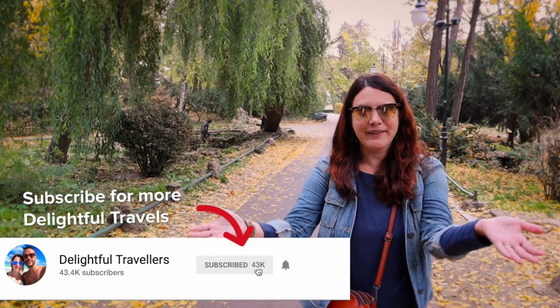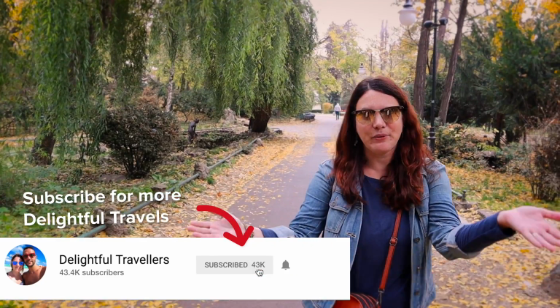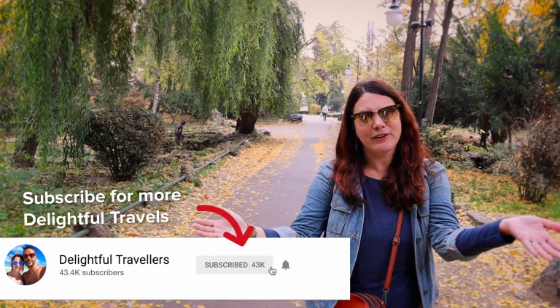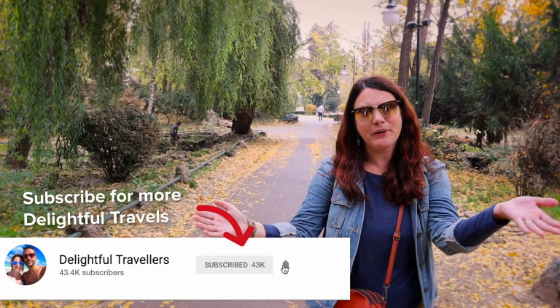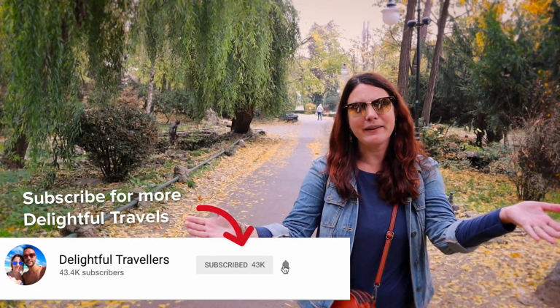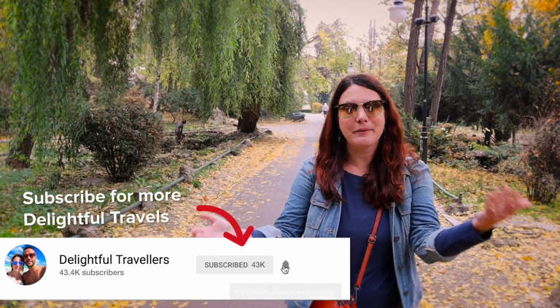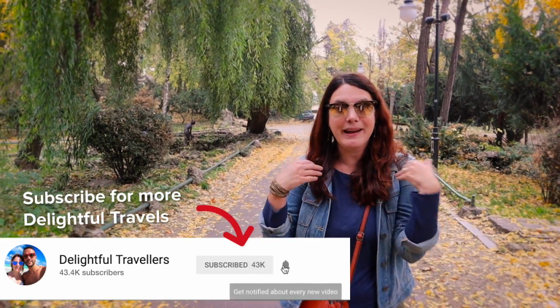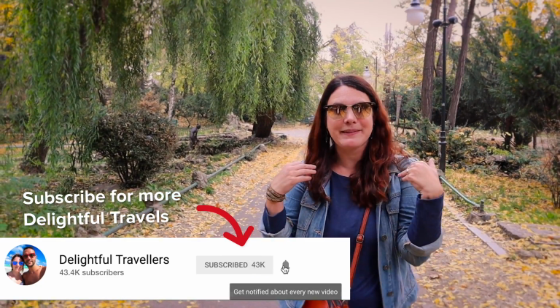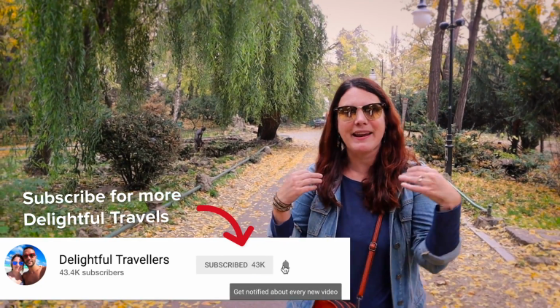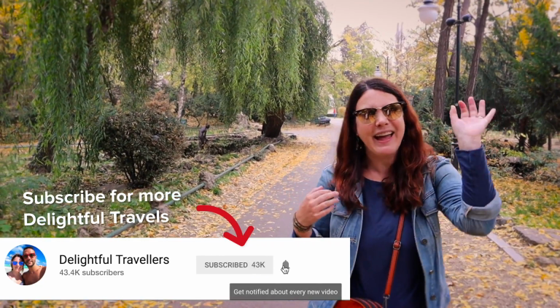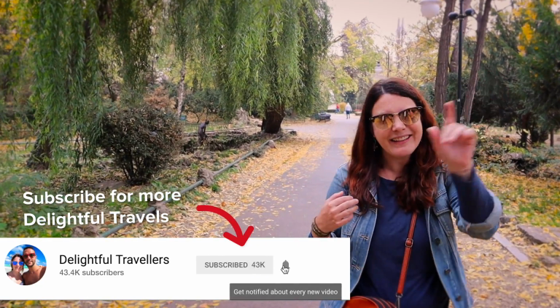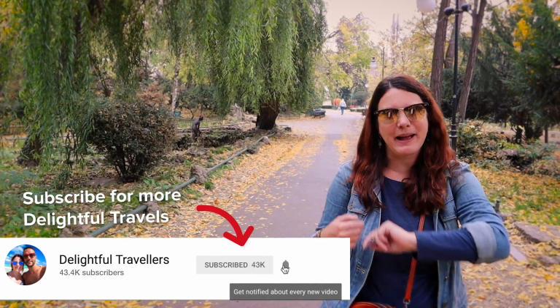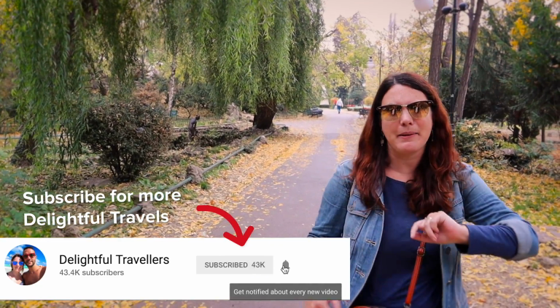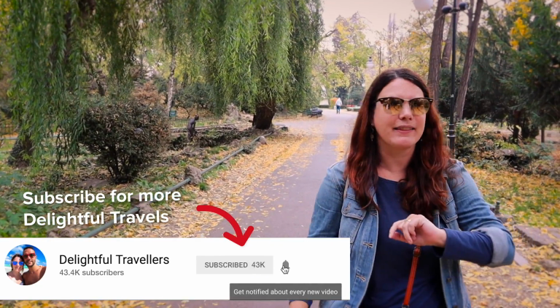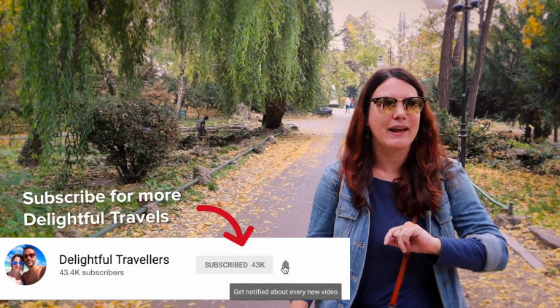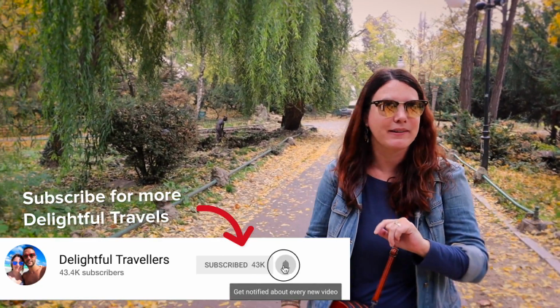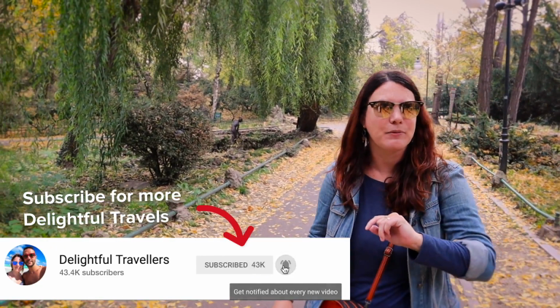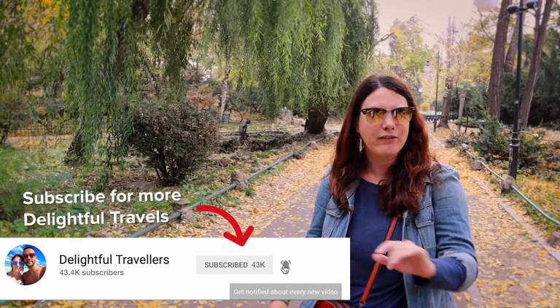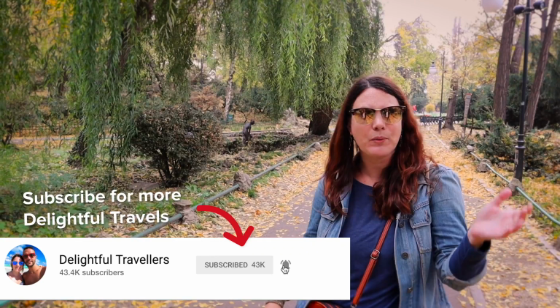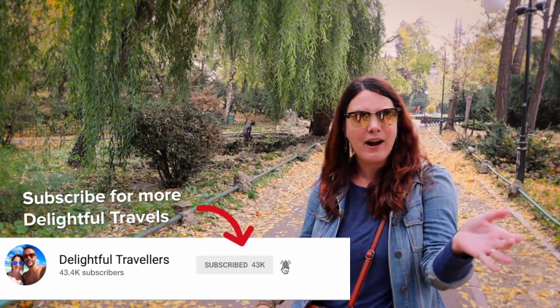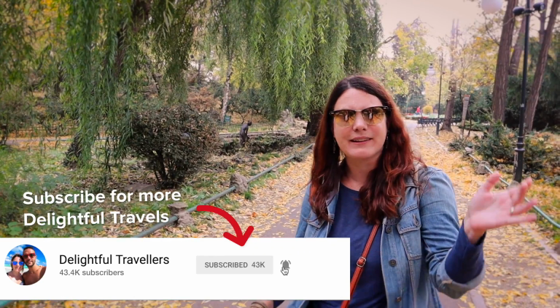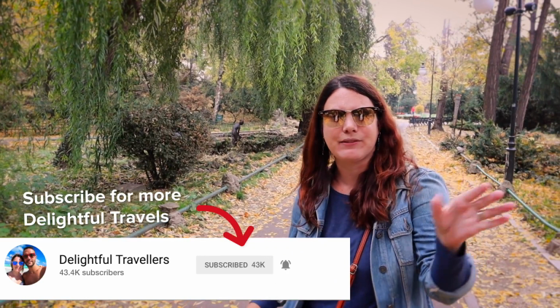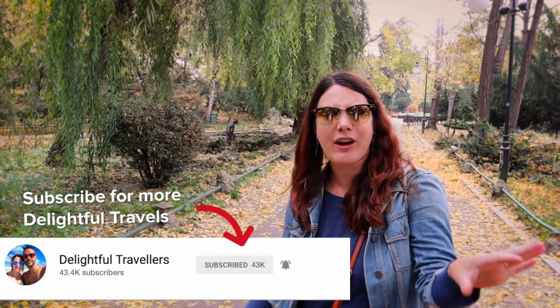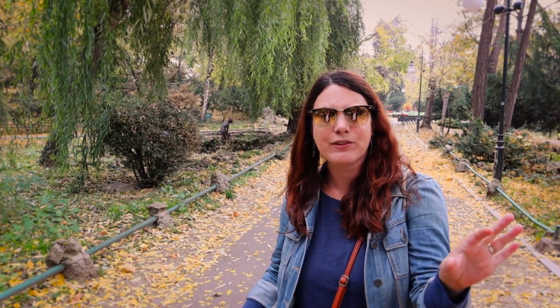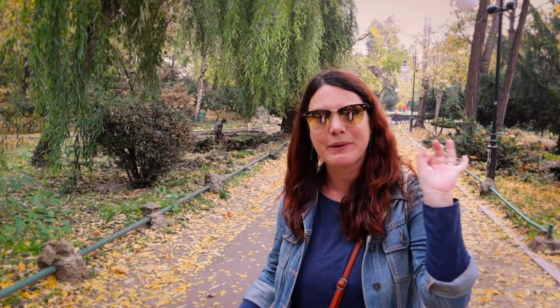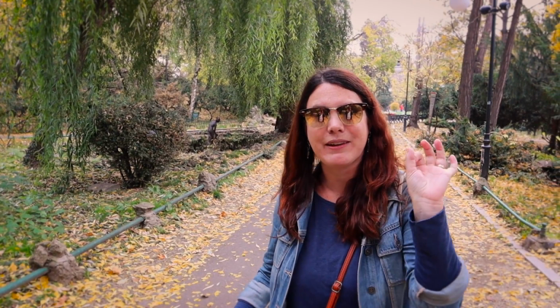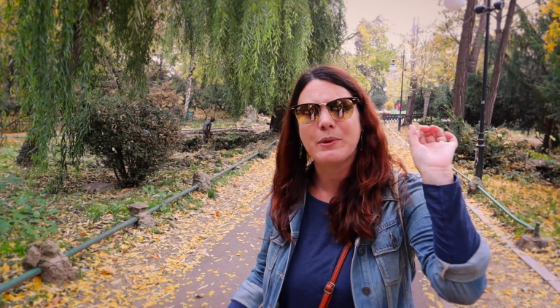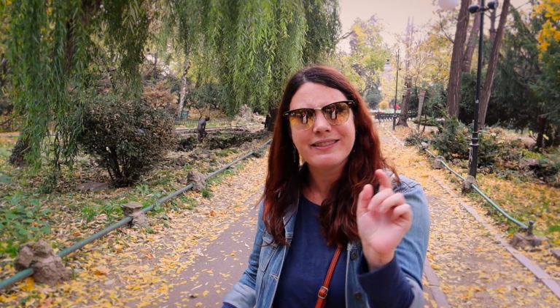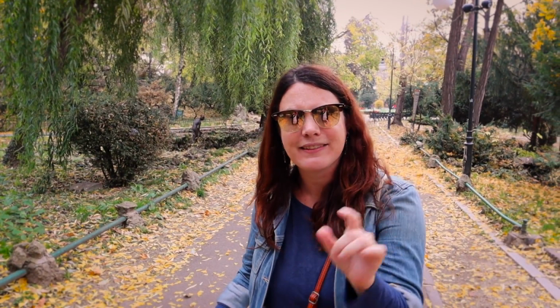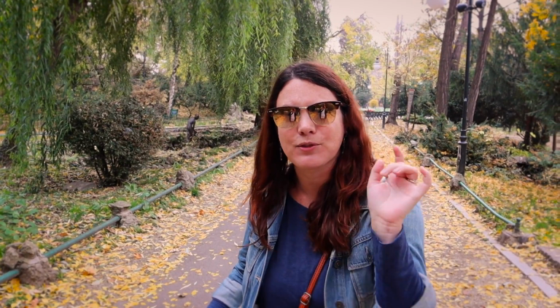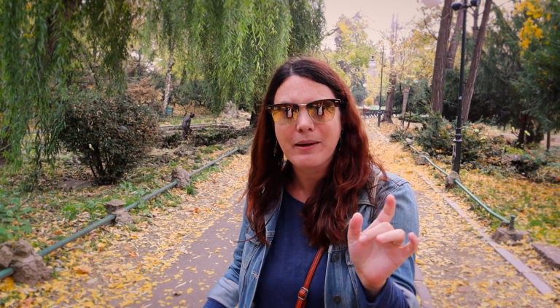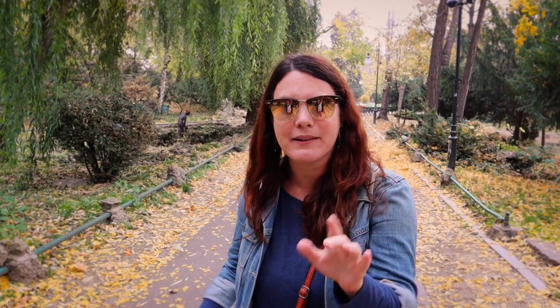If you are new around here, my name is Anna, the handsome guy behind the camera is named Trevor. We are the Delightful Travelers. We would love it if you hit that subscribe button.